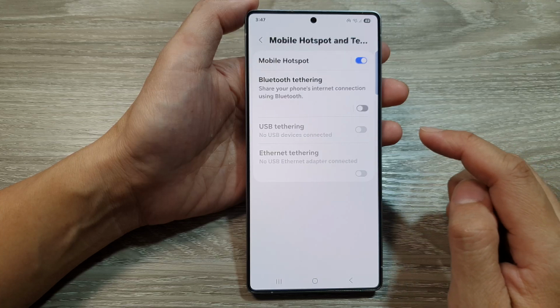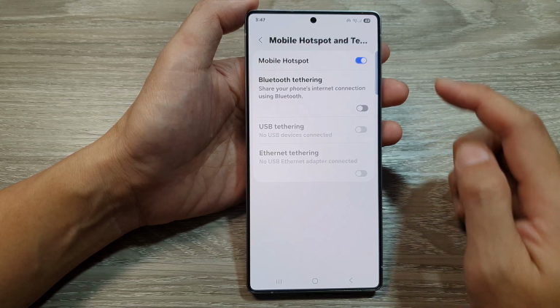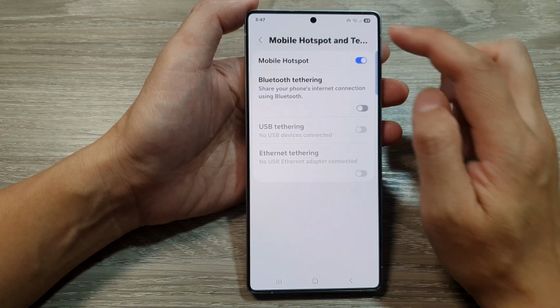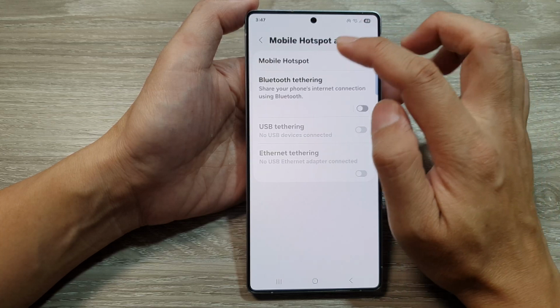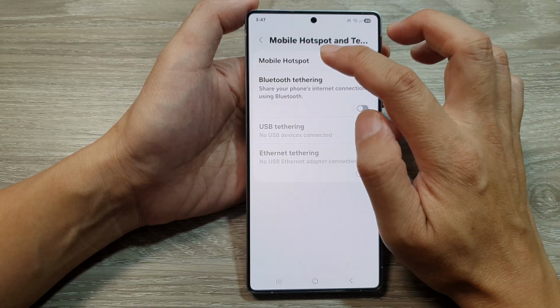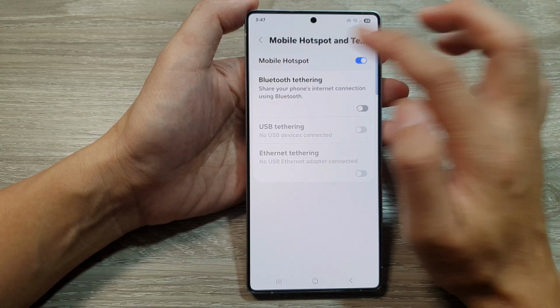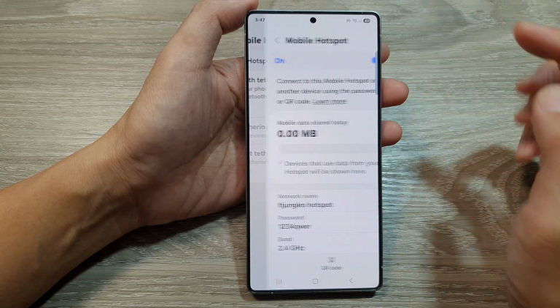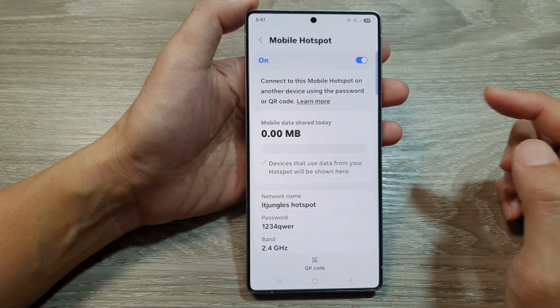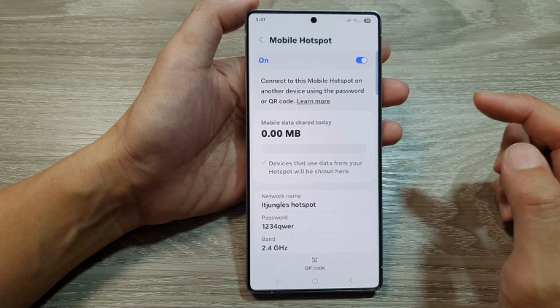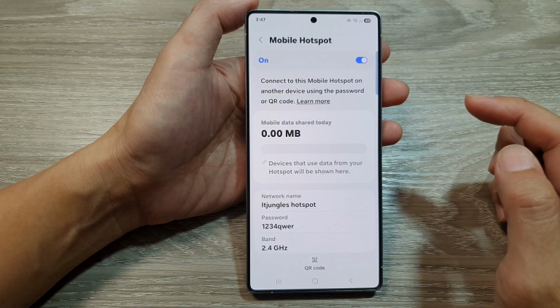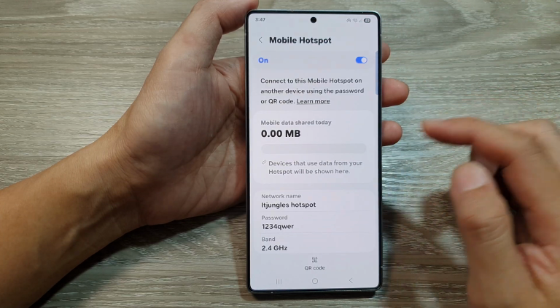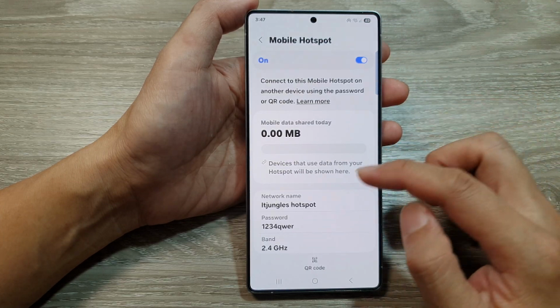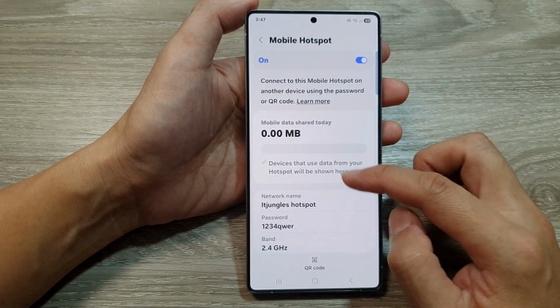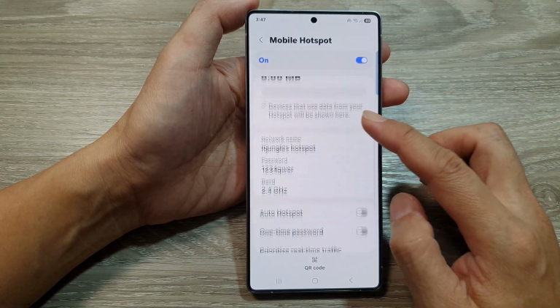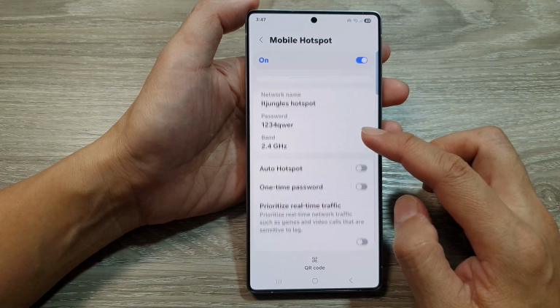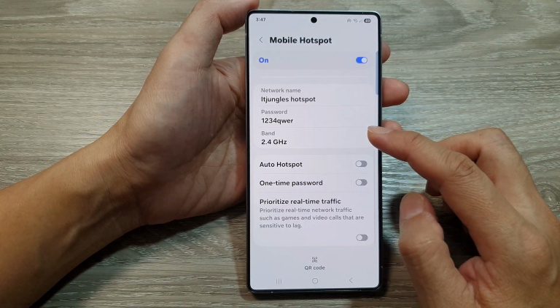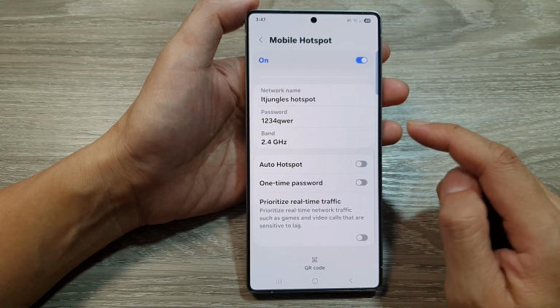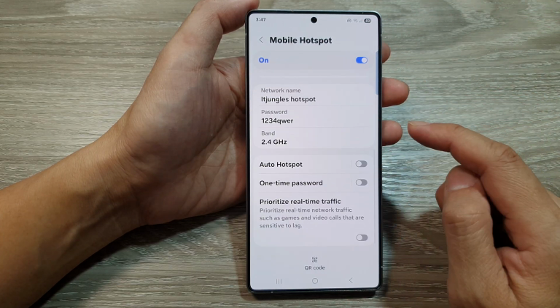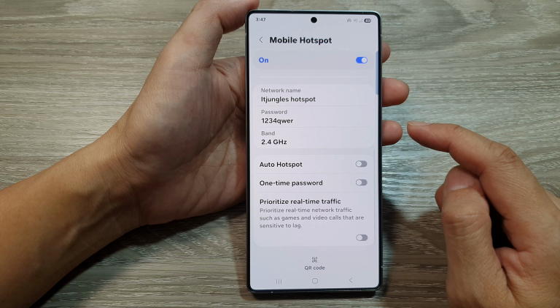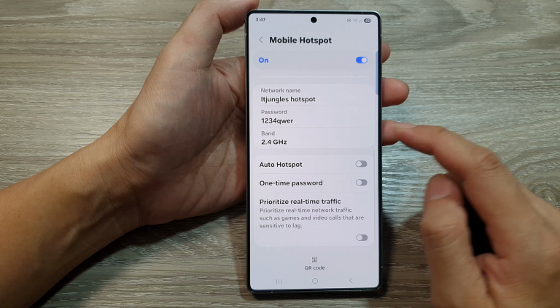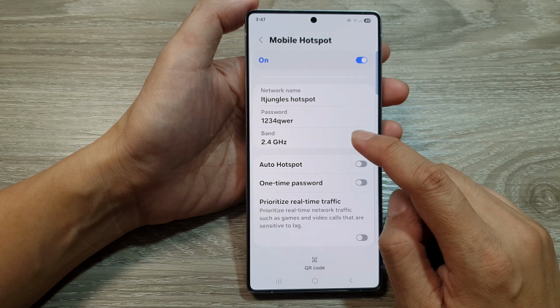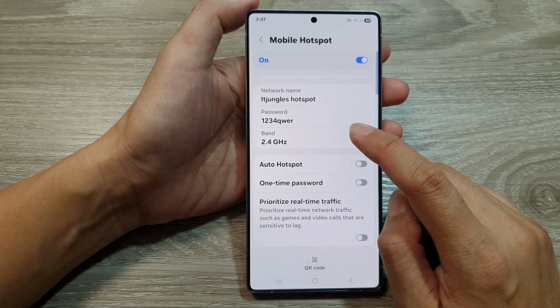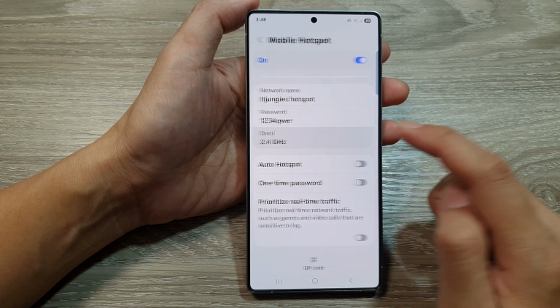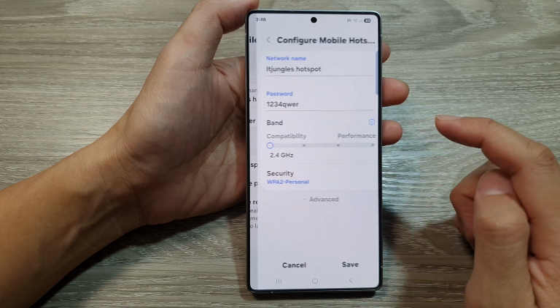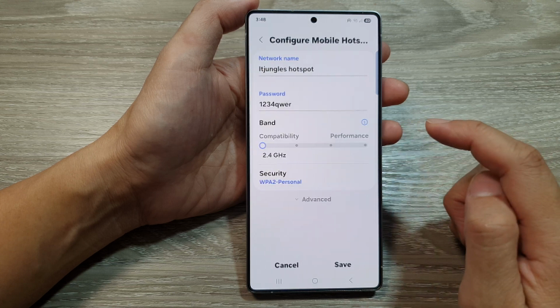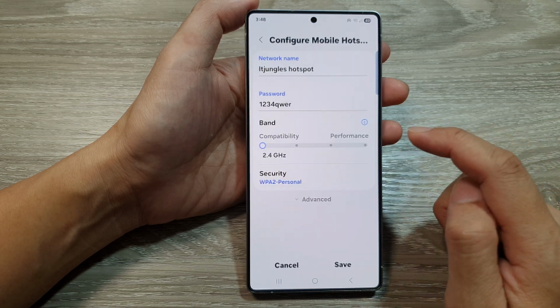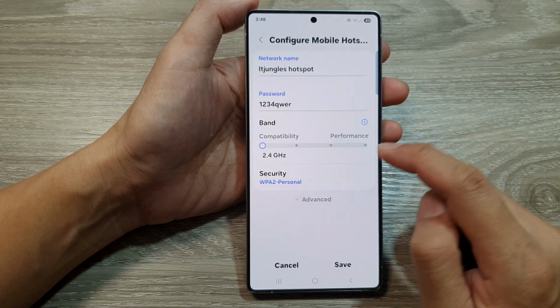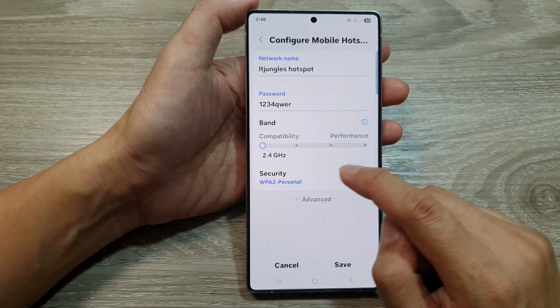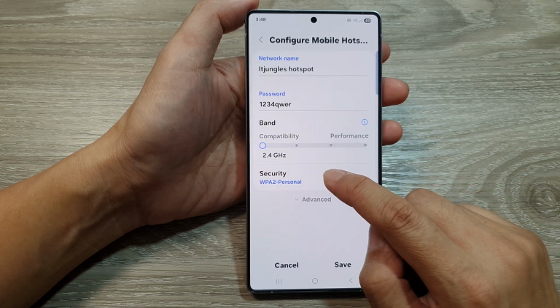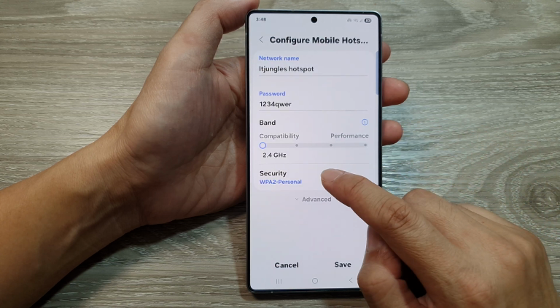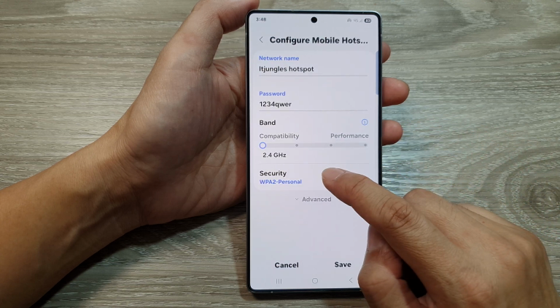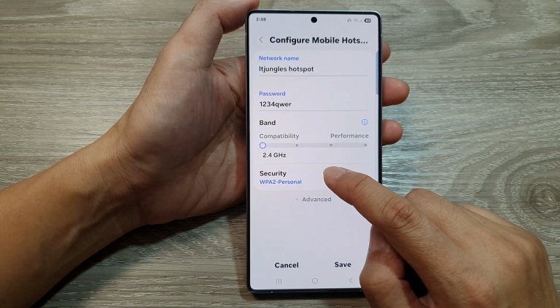After that tap on mobile hotspot. Then scroll down and tap on band. Next tap on security.